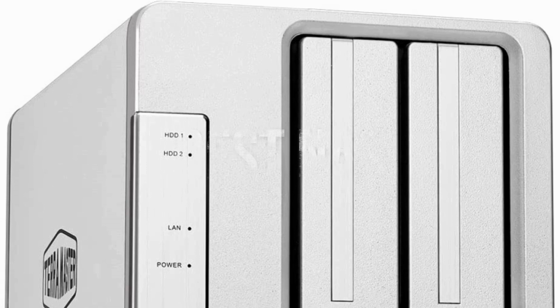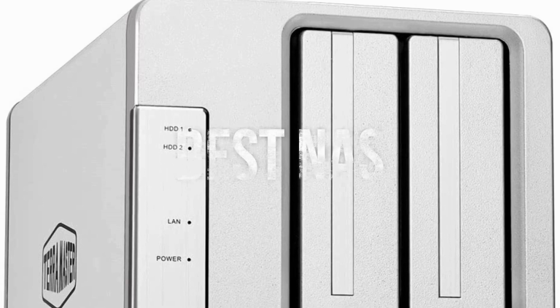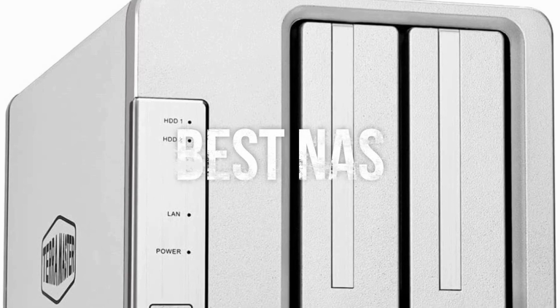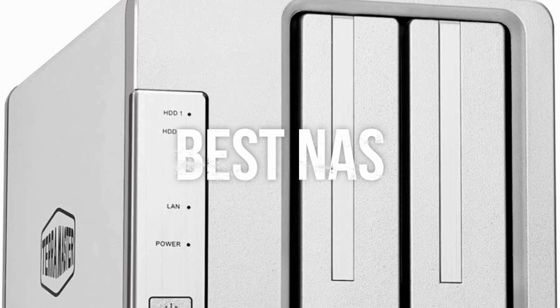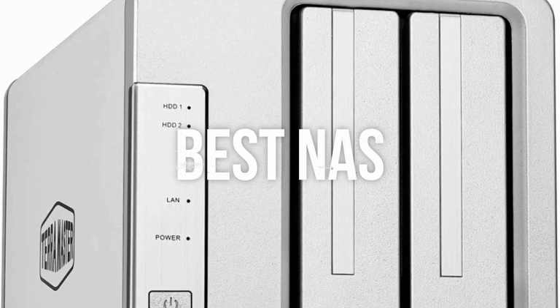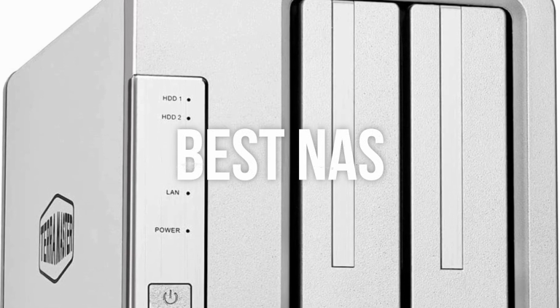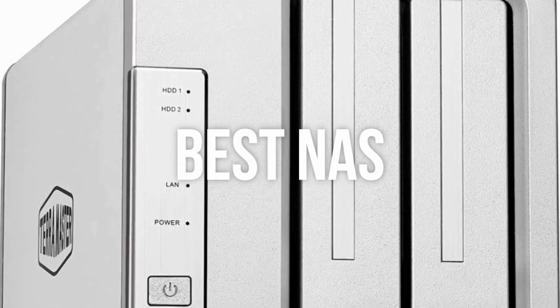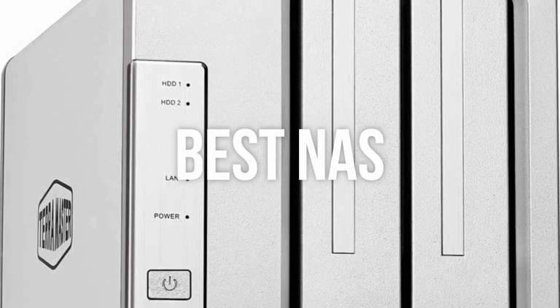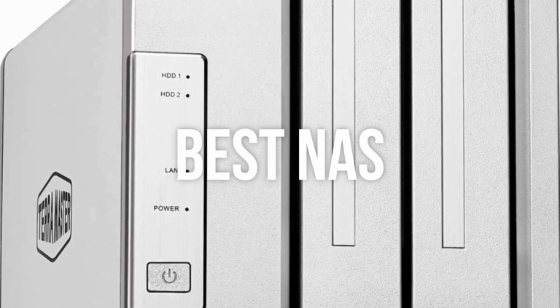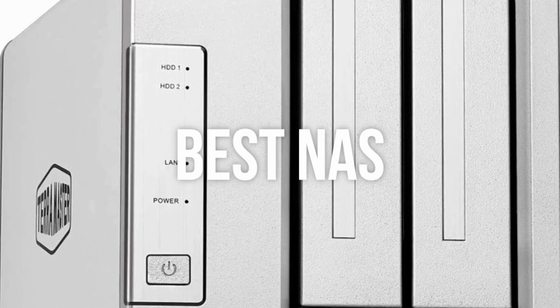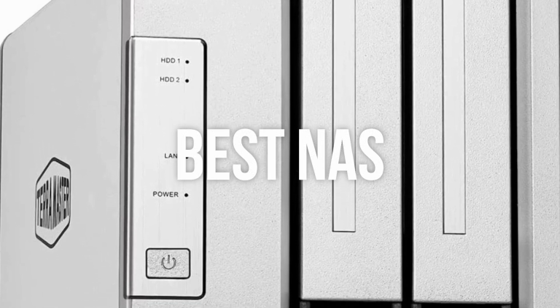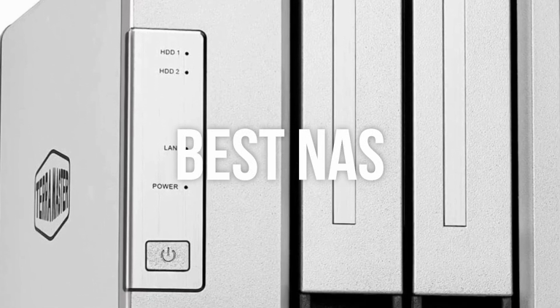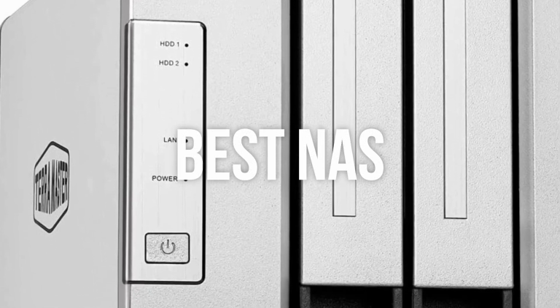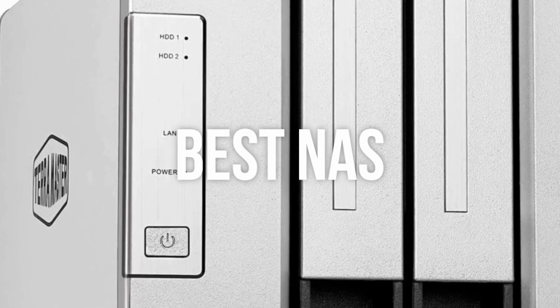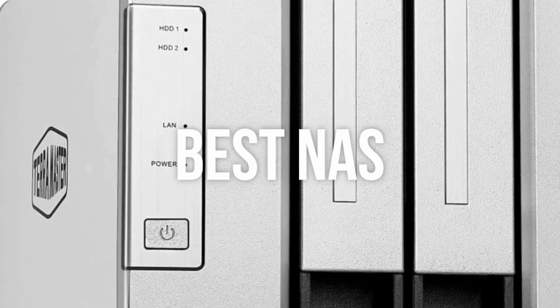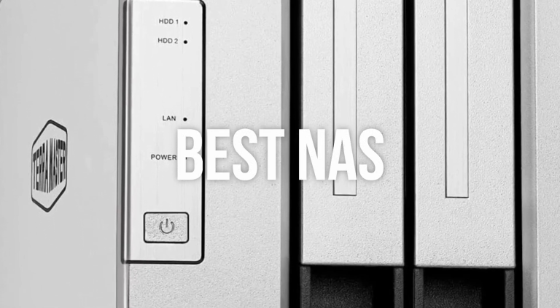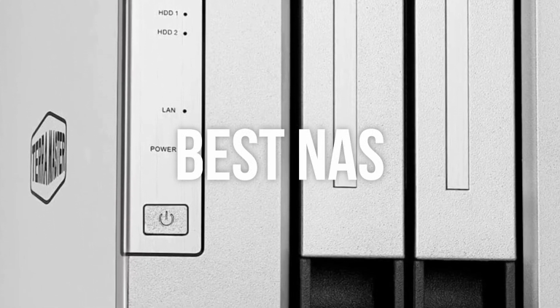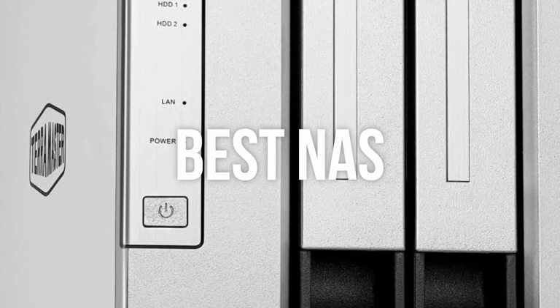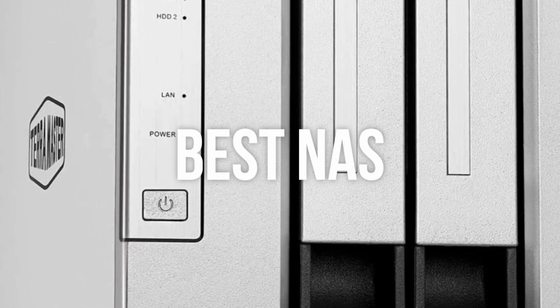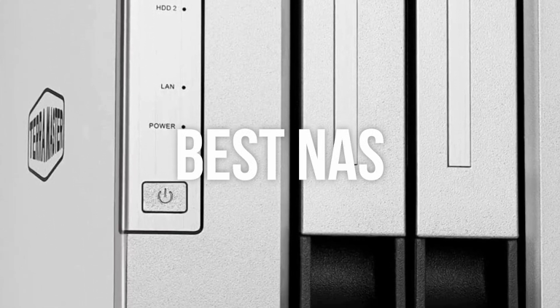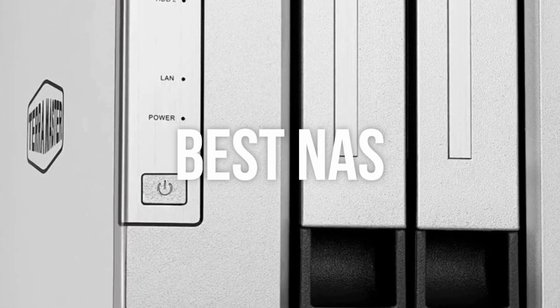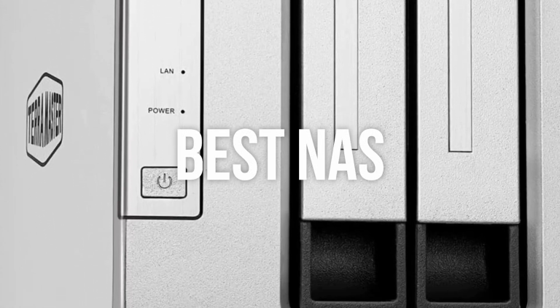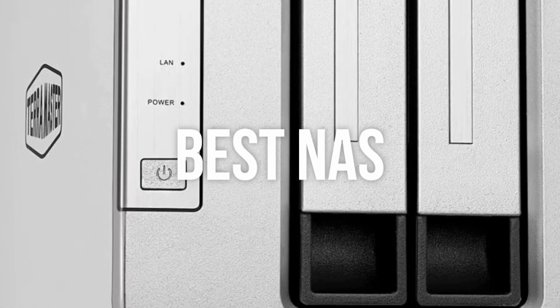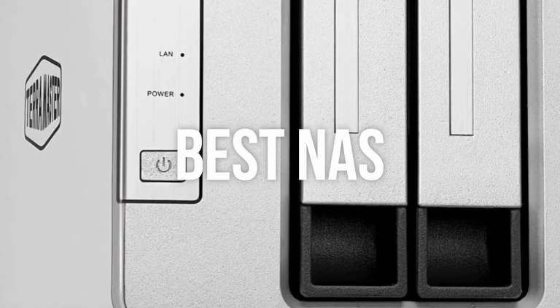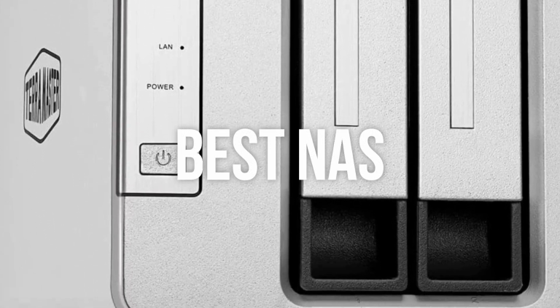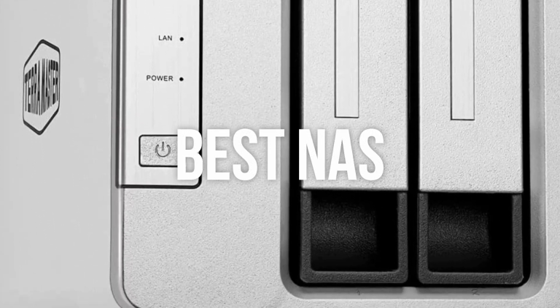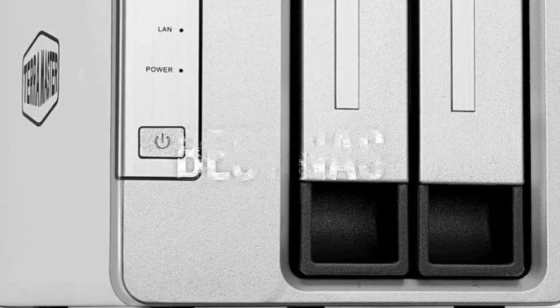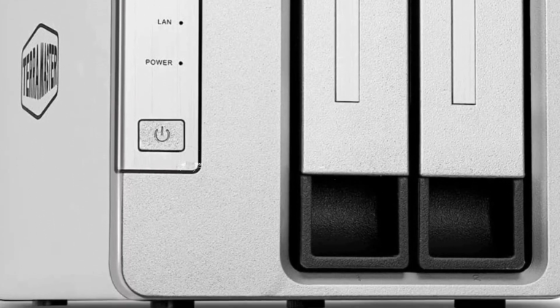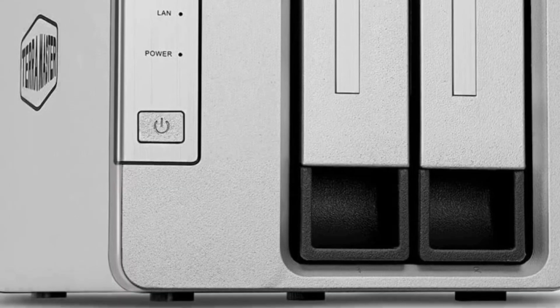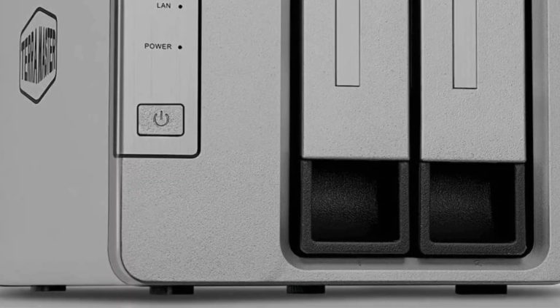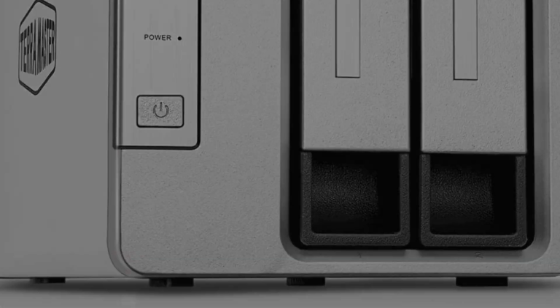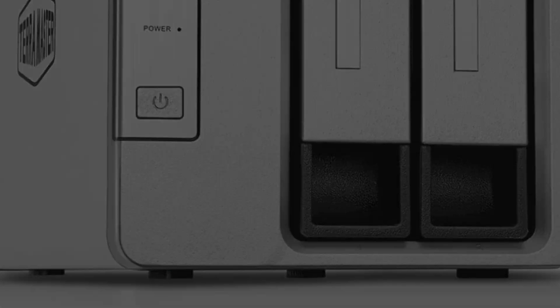Hey guys, in this video we are going to be checking out the best NAS in this year.